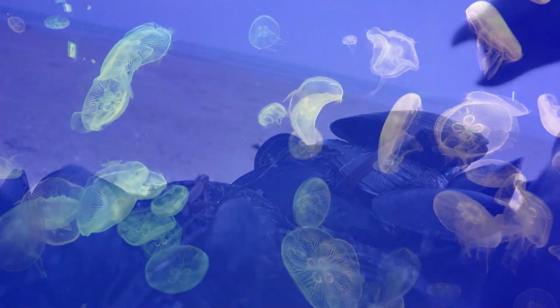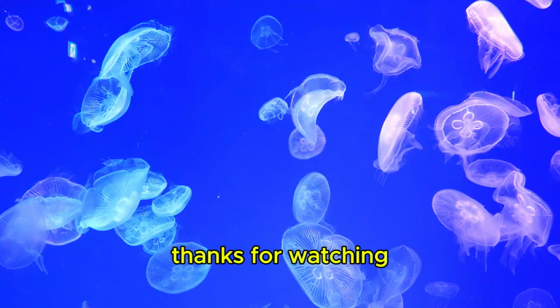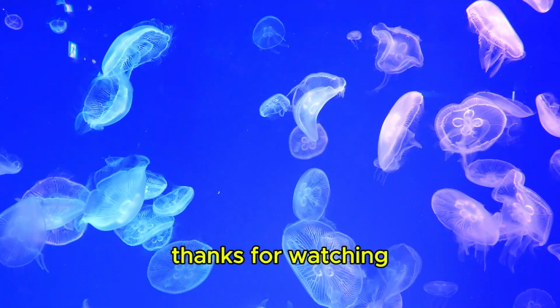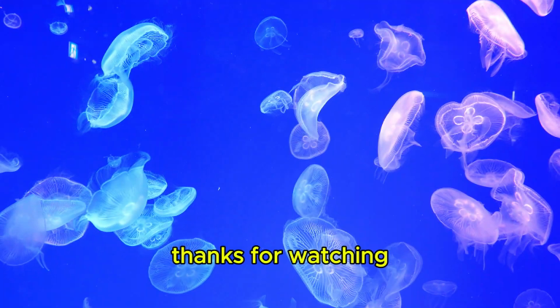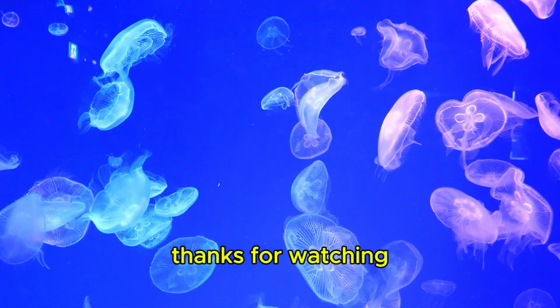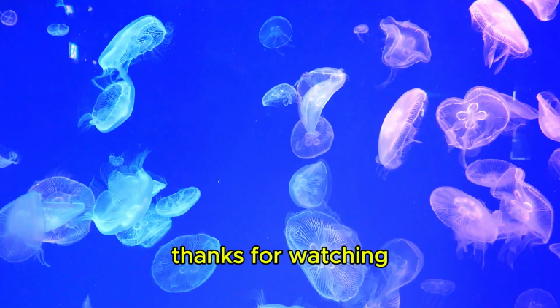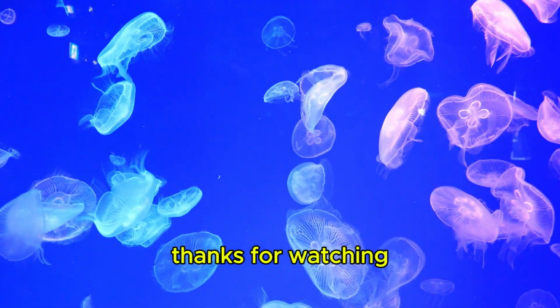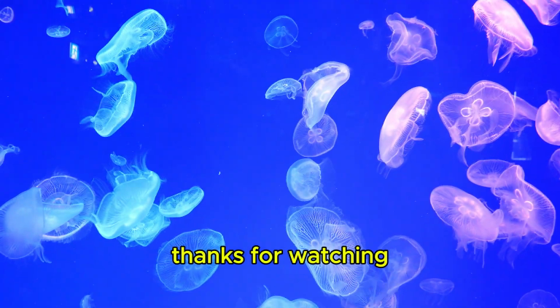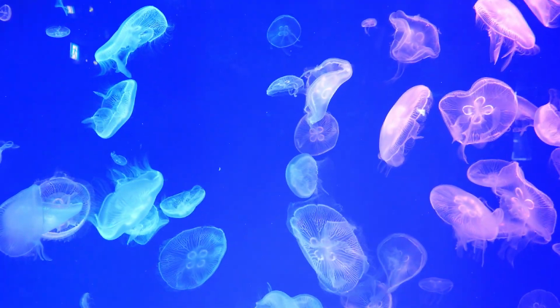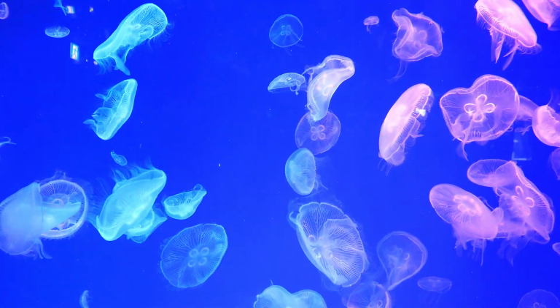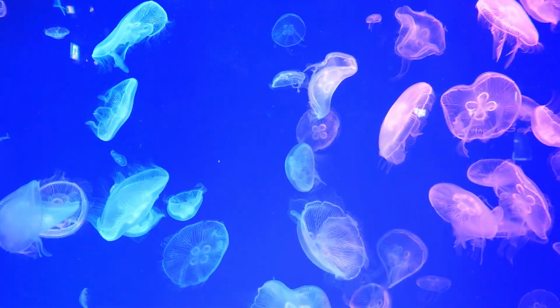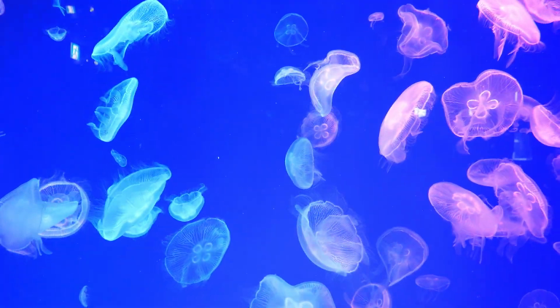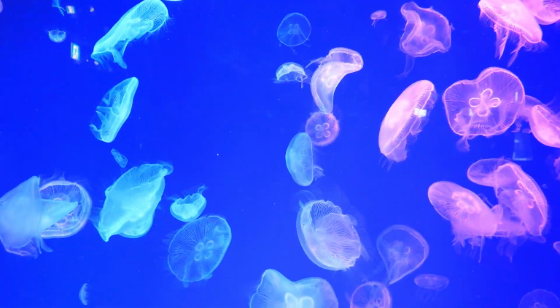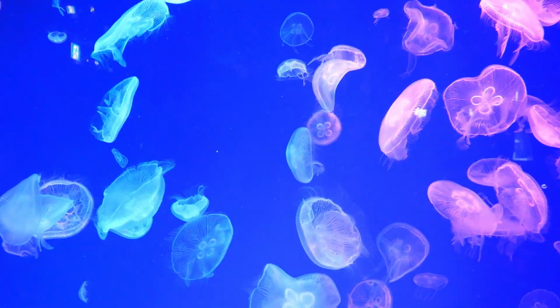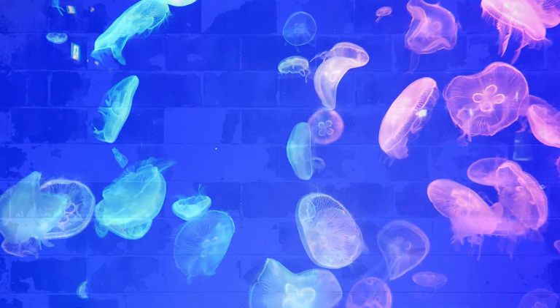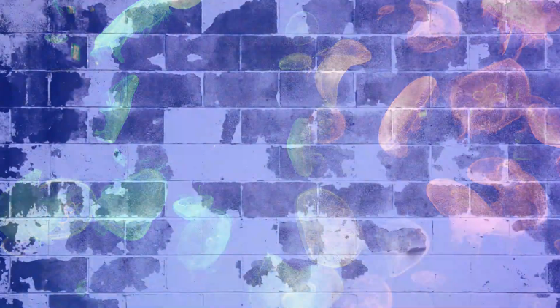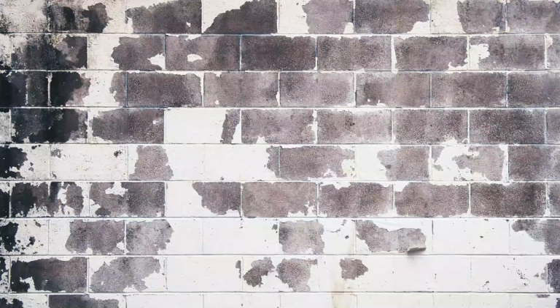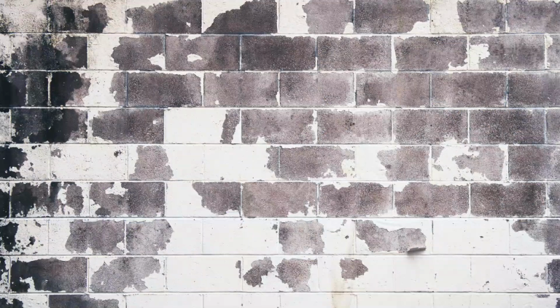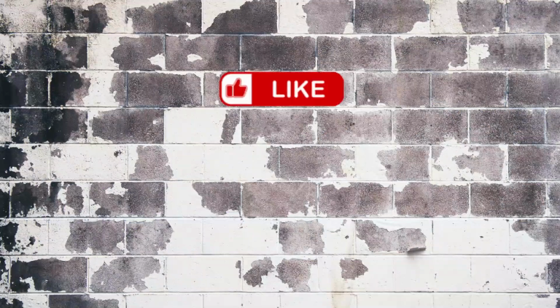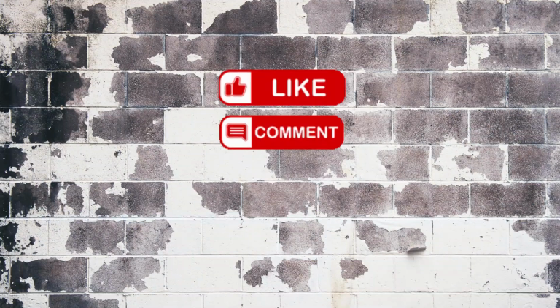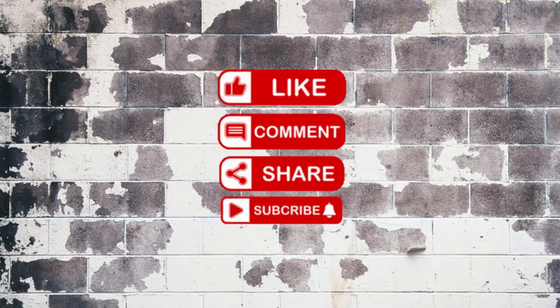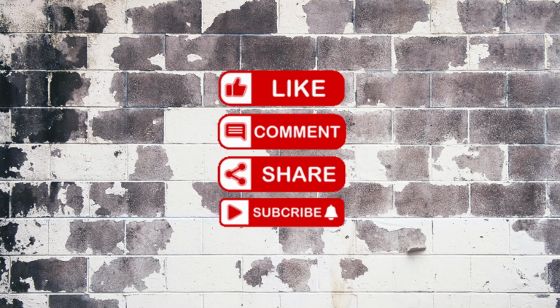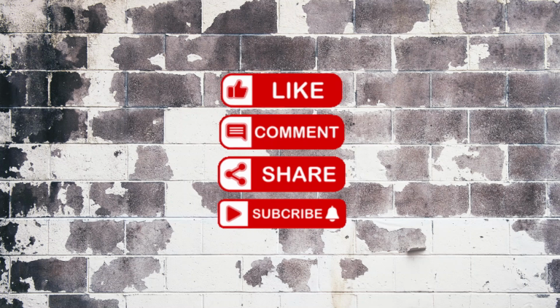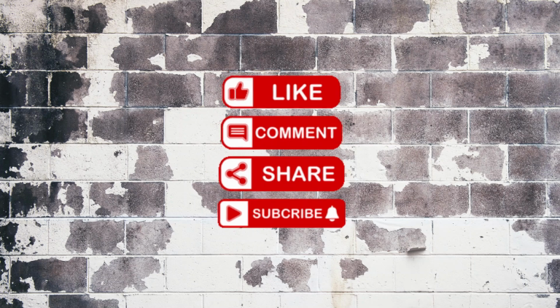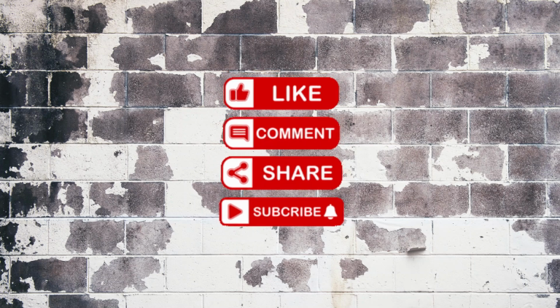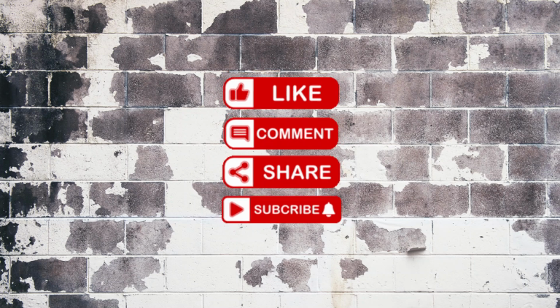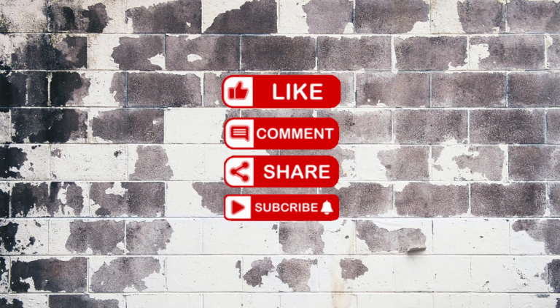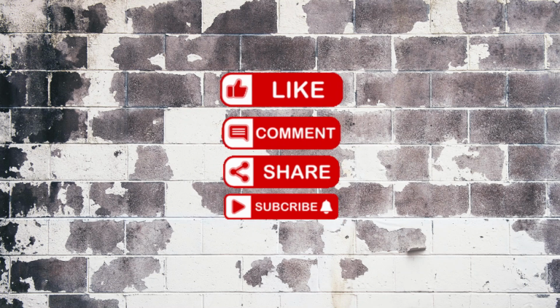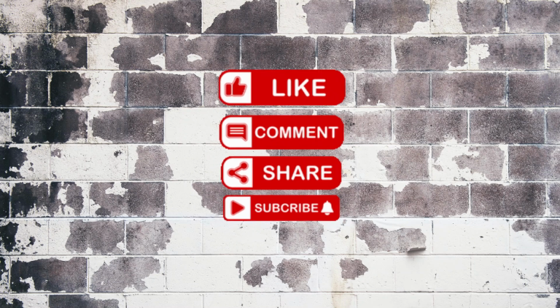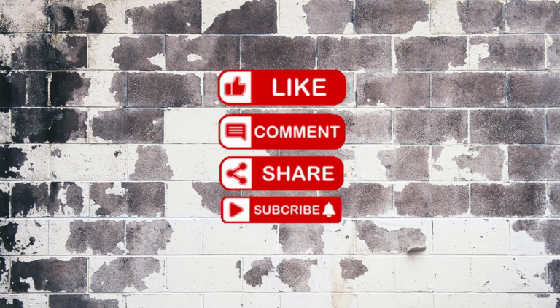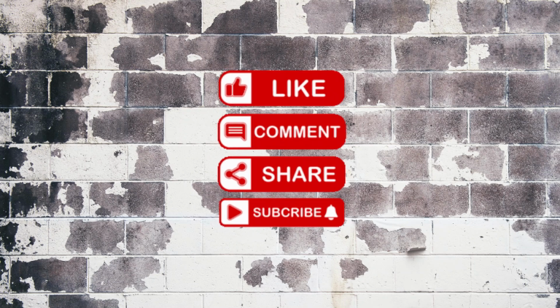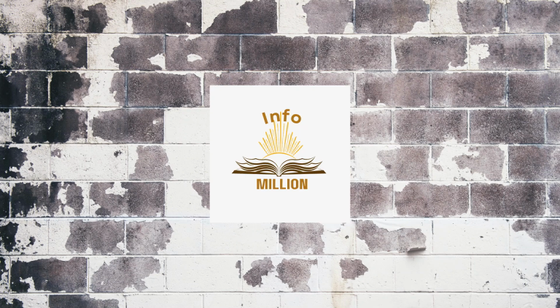Thanks for watching! Kindly like, share, and subscribe to our channel InfoMillion.